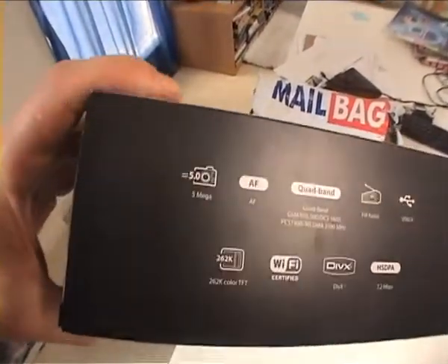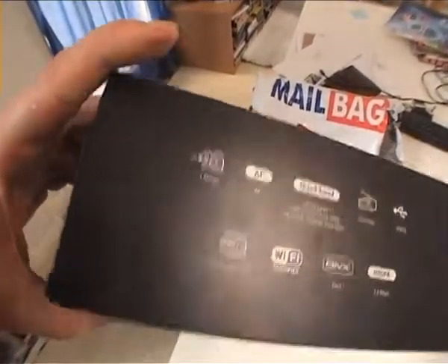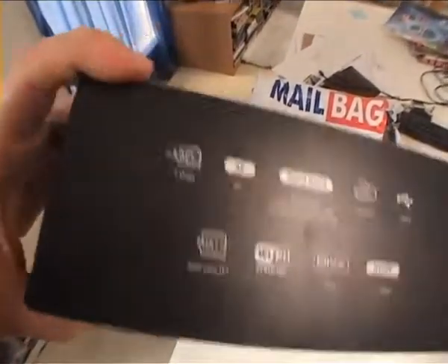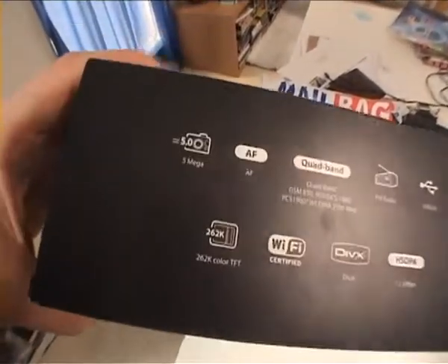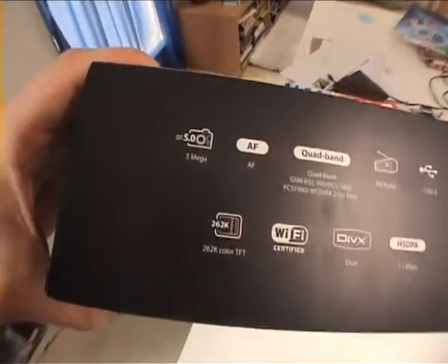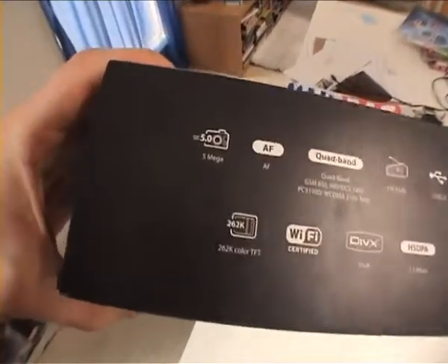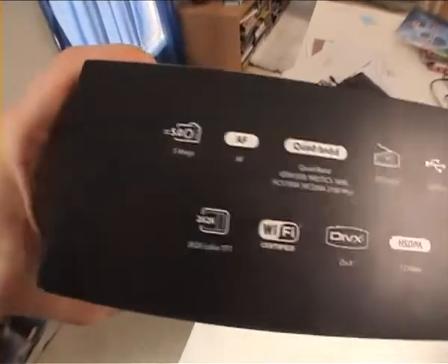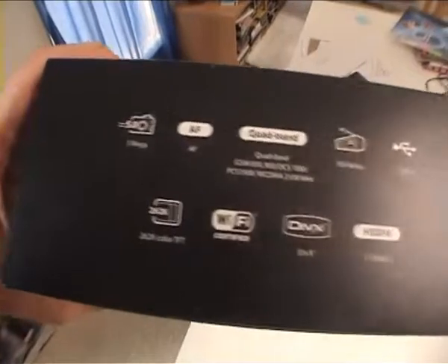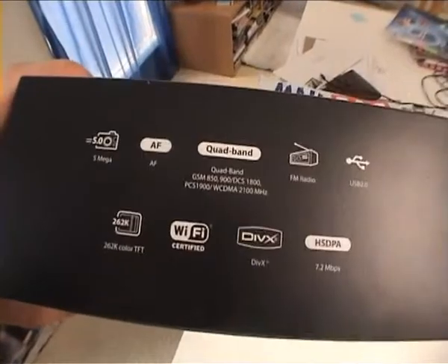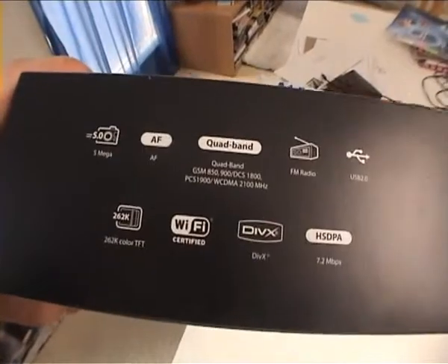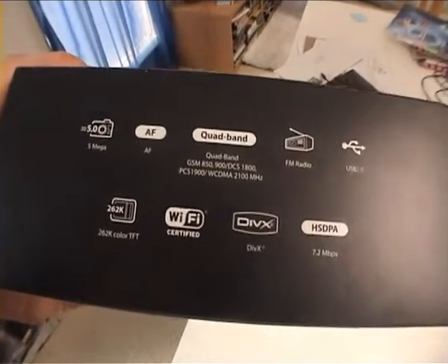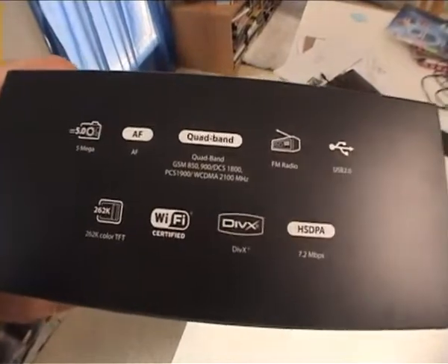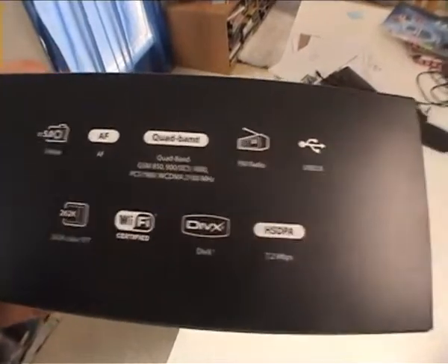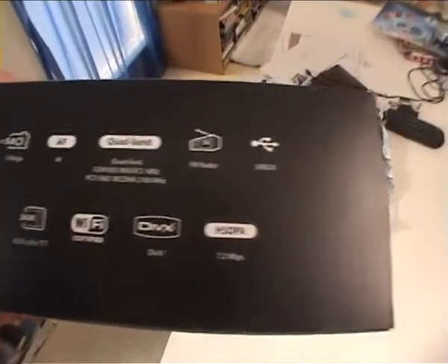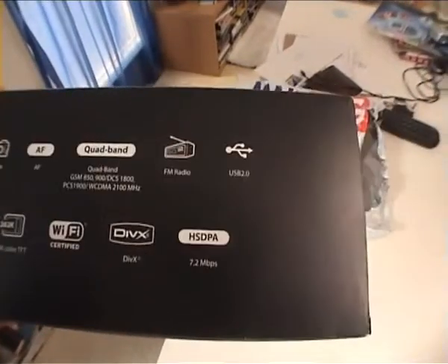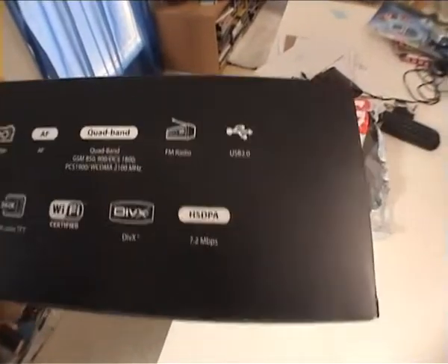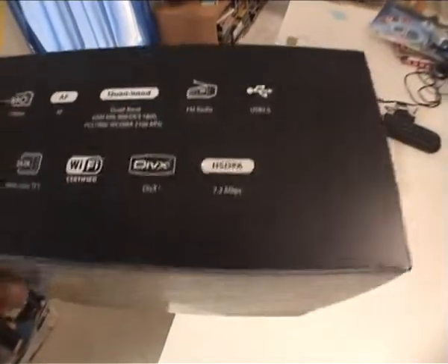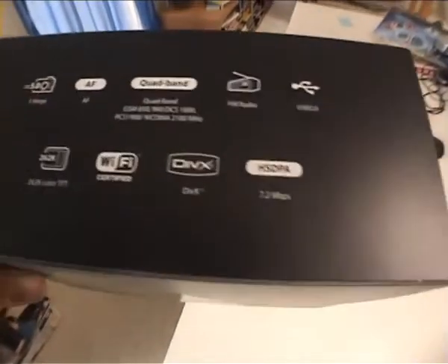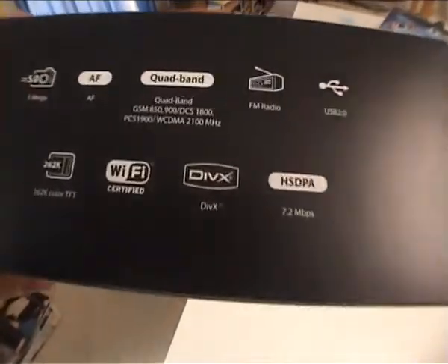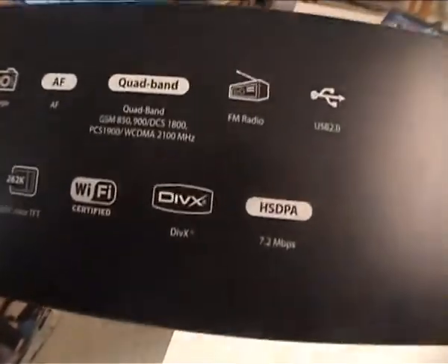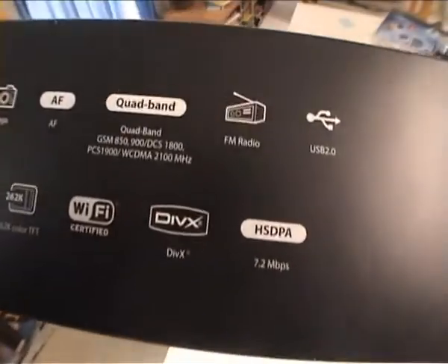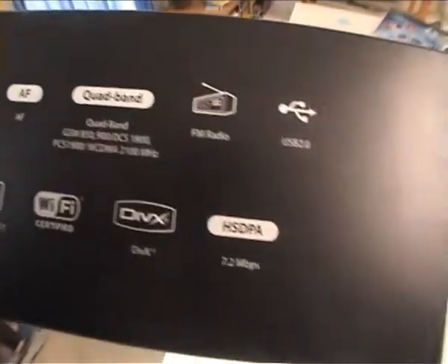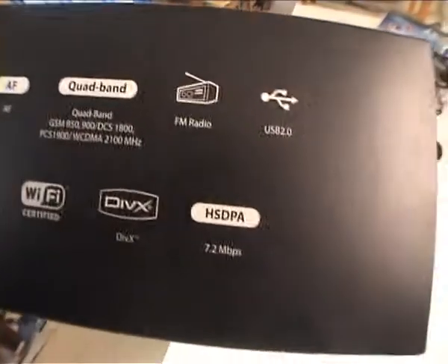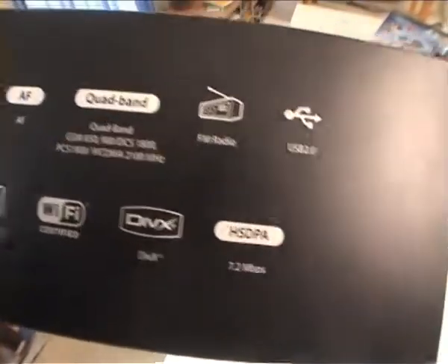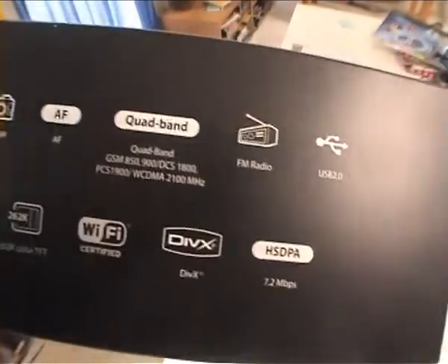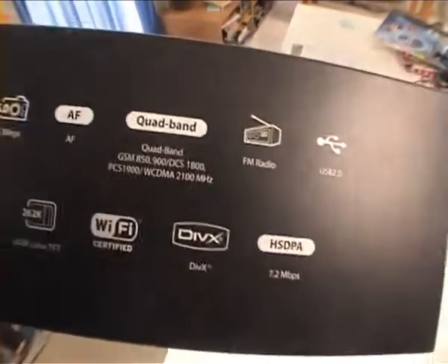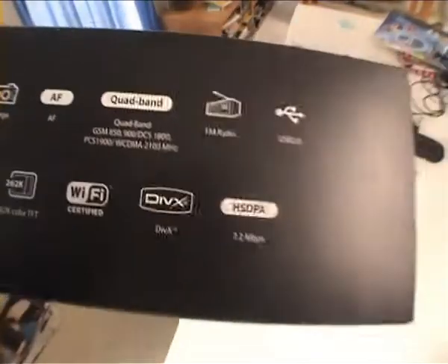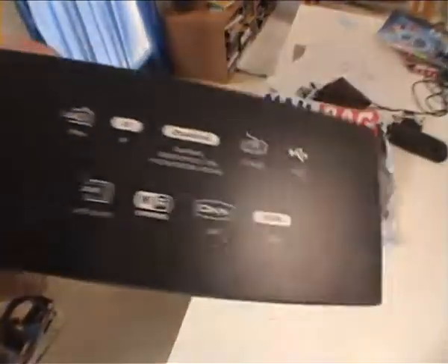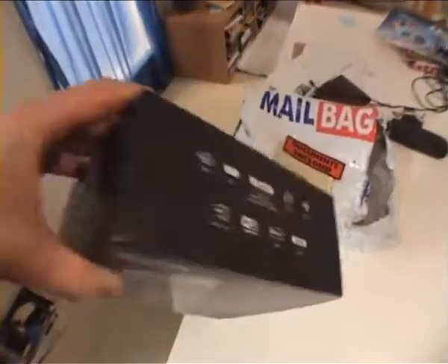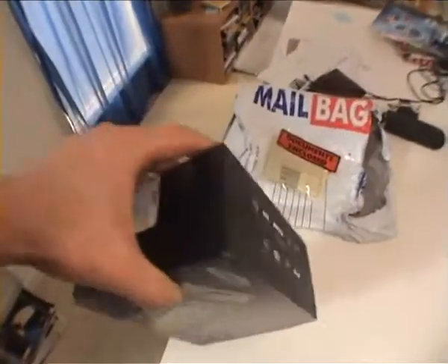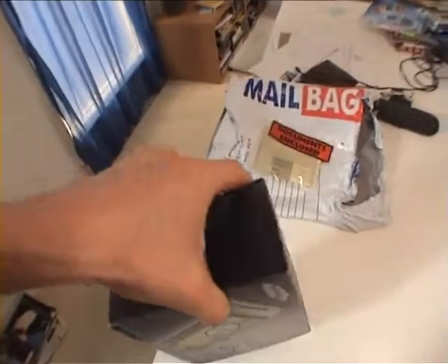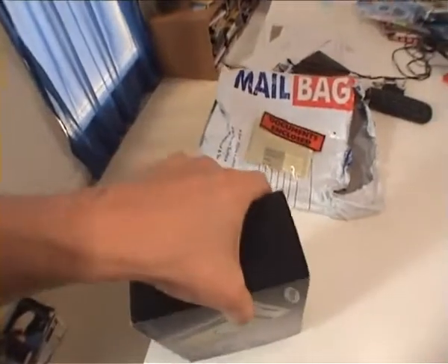5 megapixel, yadda yadda yadda. DivX codec — that's the bad boy right there. The fast internet. Nice, nice.